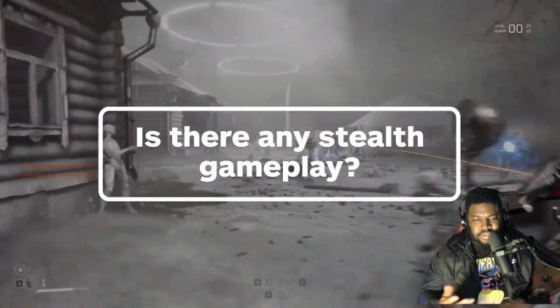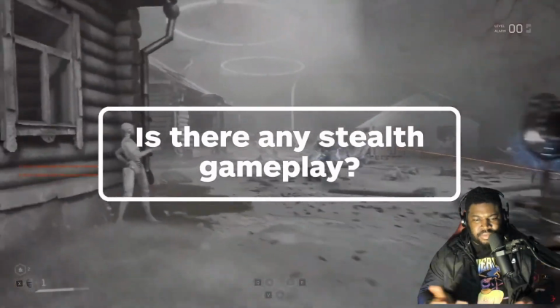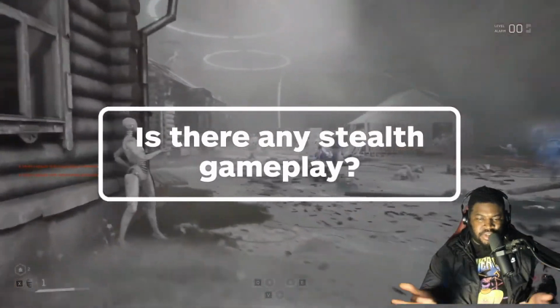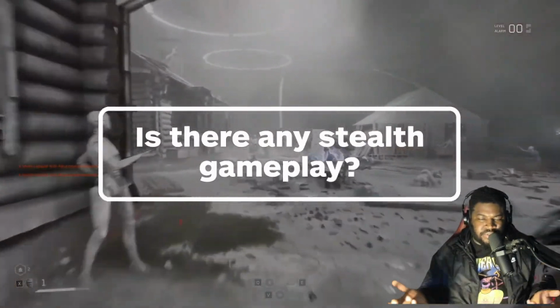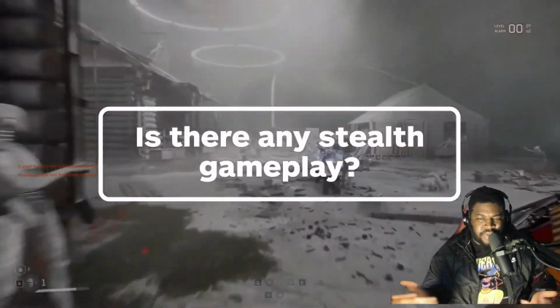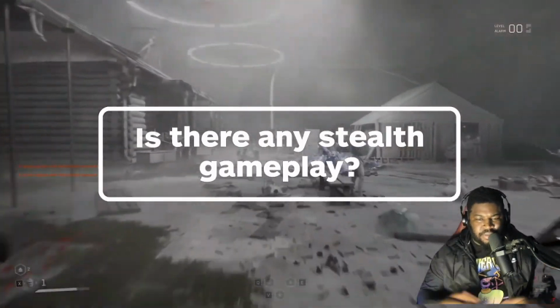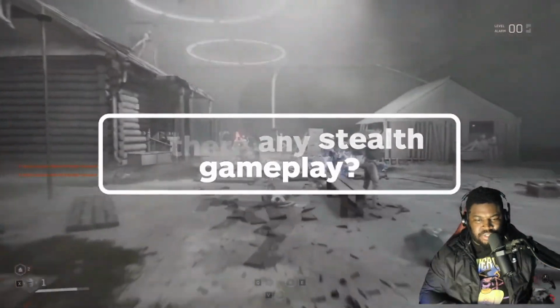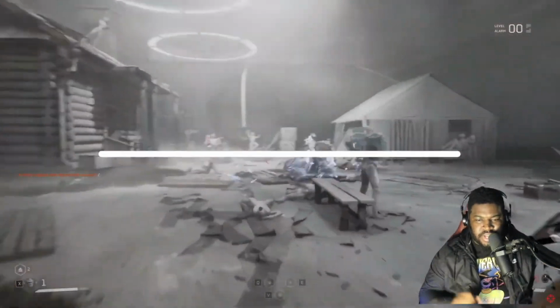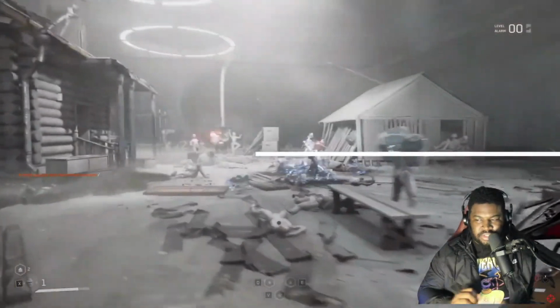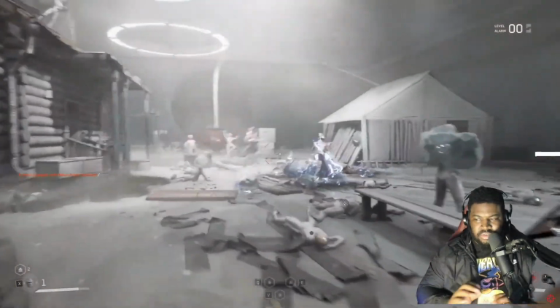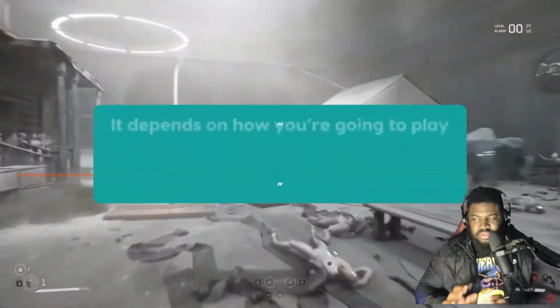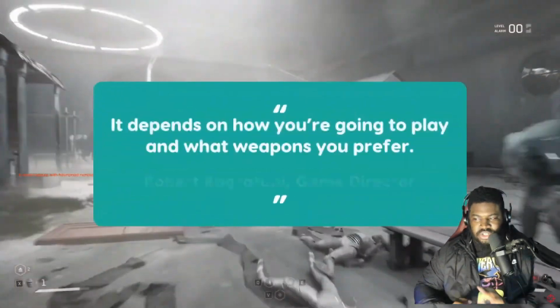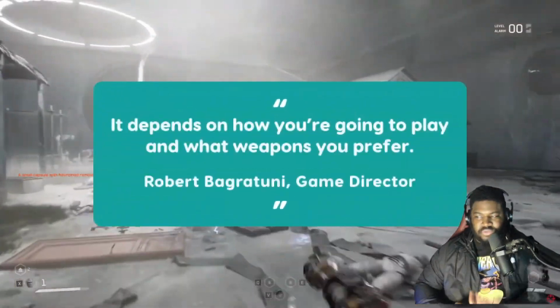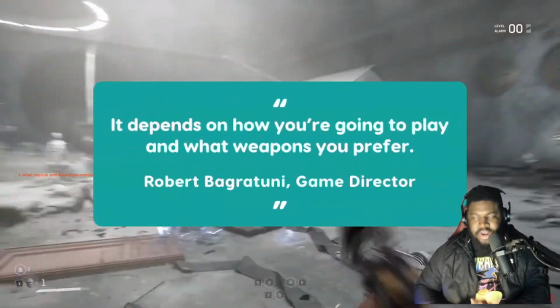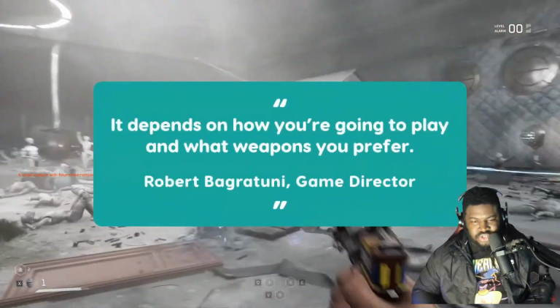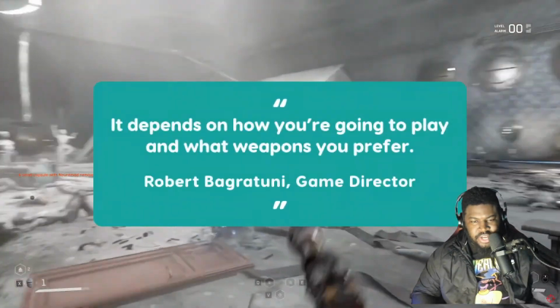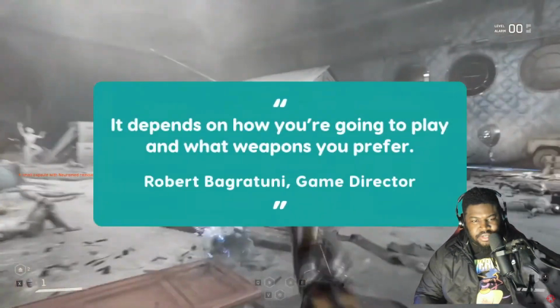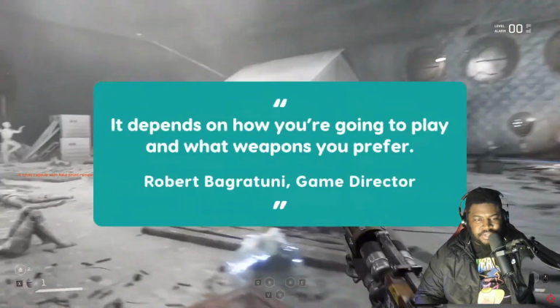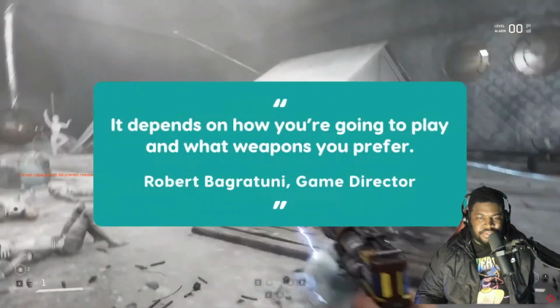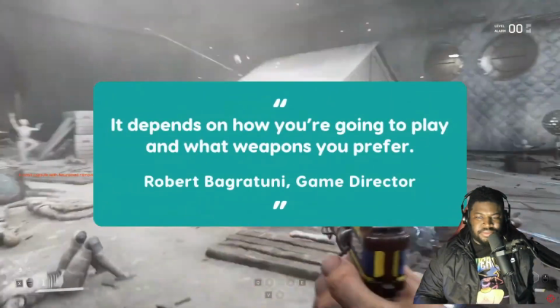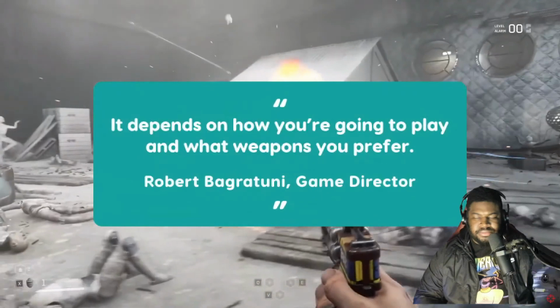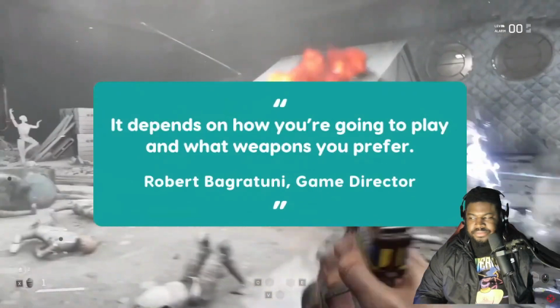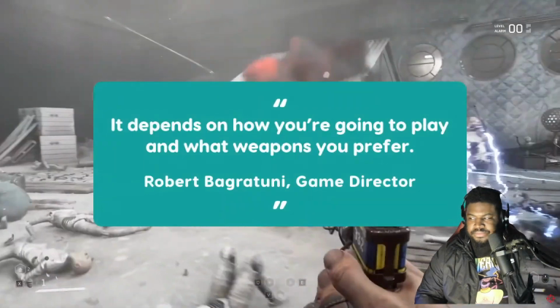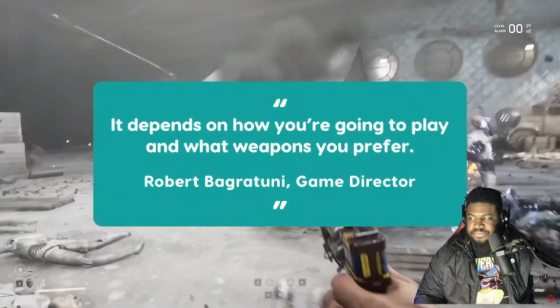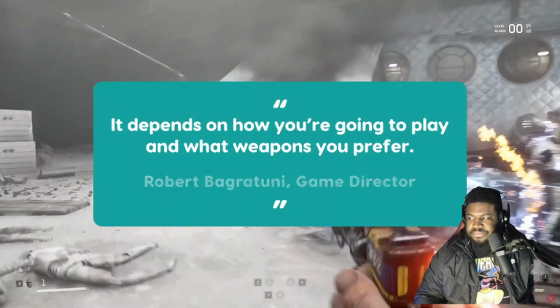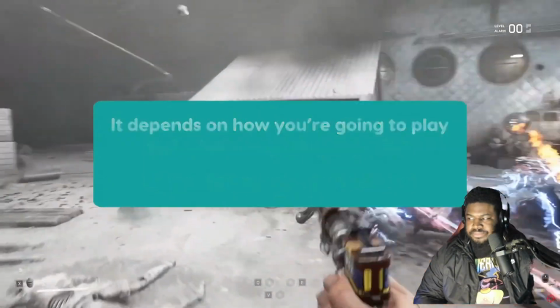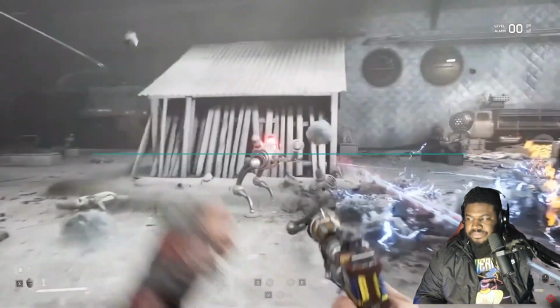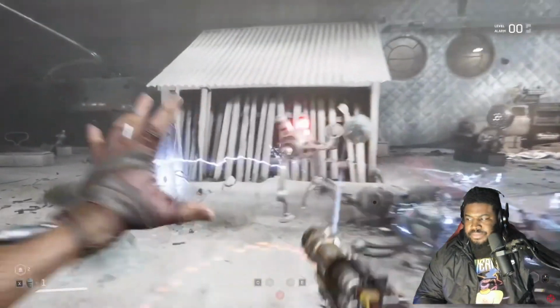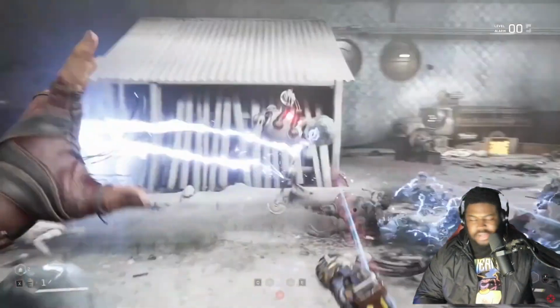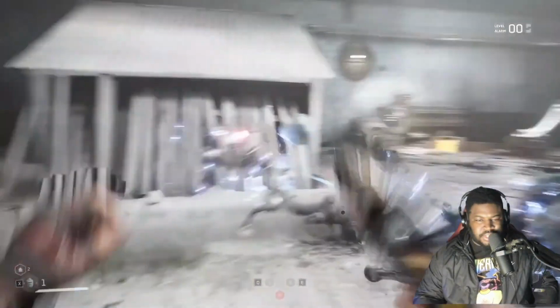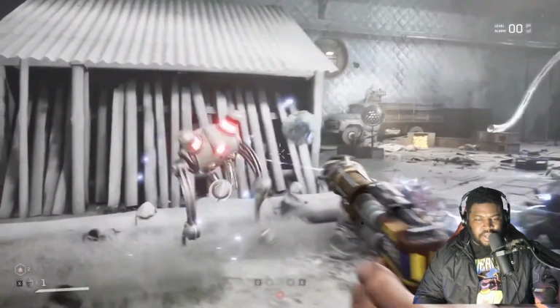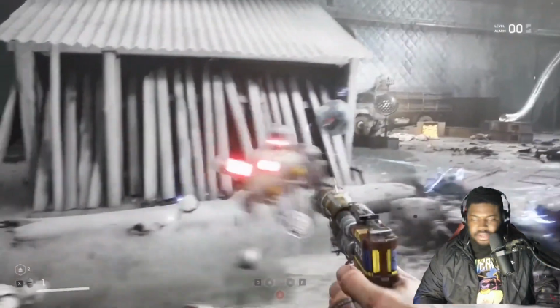Munfish confirmed there is no fire skill in the game, but you can use special weapon attachments that make bullets incendiary. So you can combine these skills and mechanics to create some unique in-game effects such as rings of fire, electrified or freezing traps, and so on. It depends on how you're going to play and what weapons you prefer, the director states.